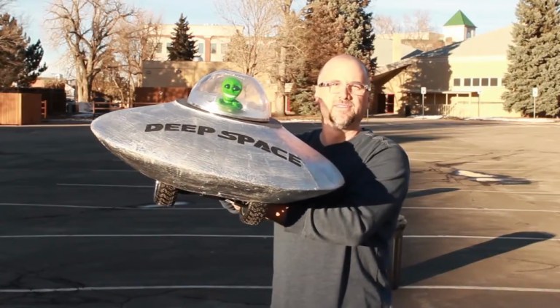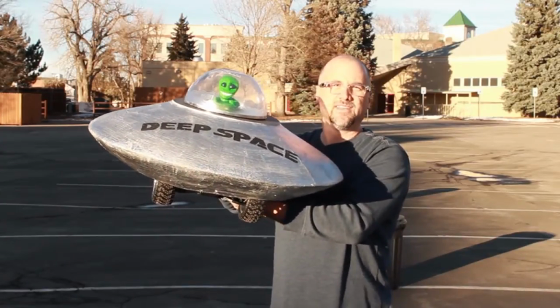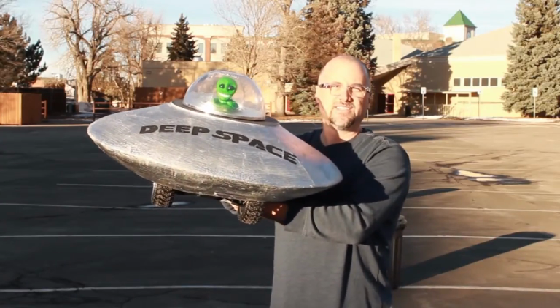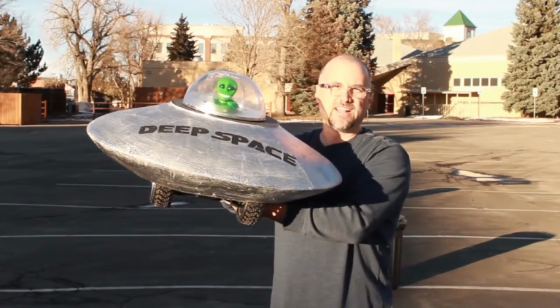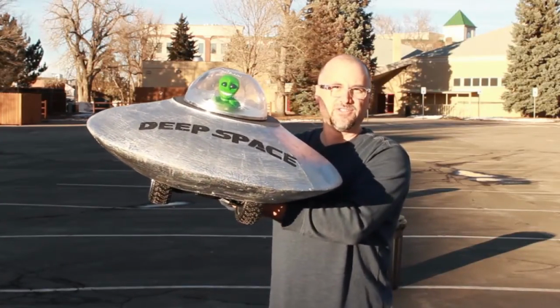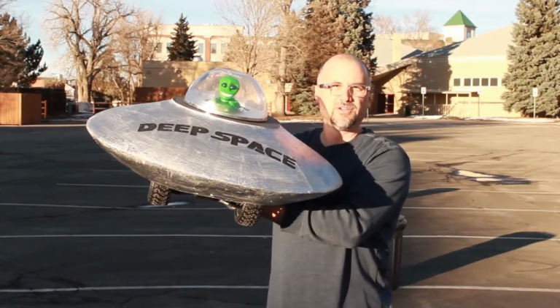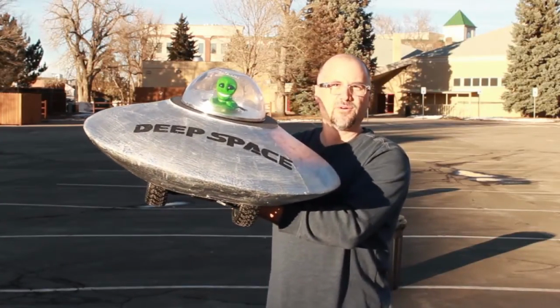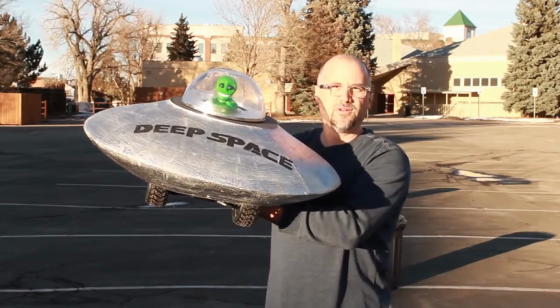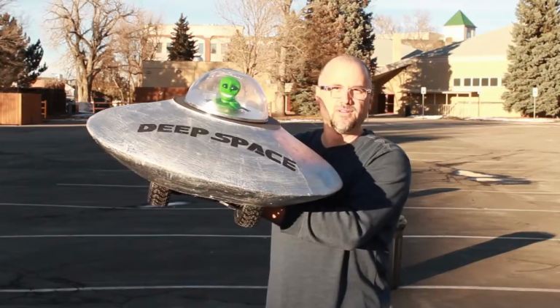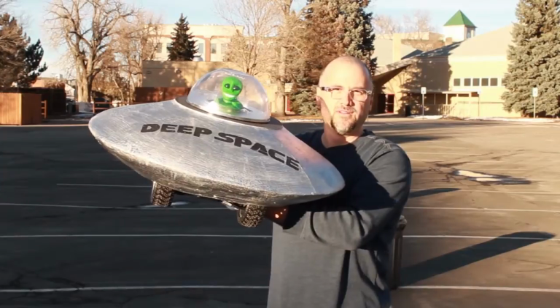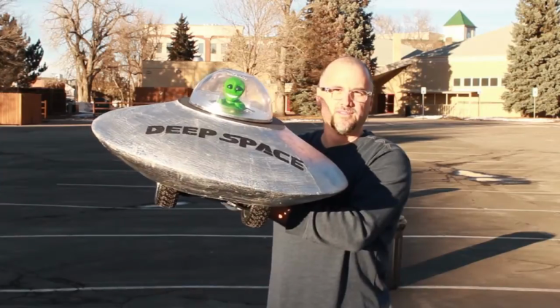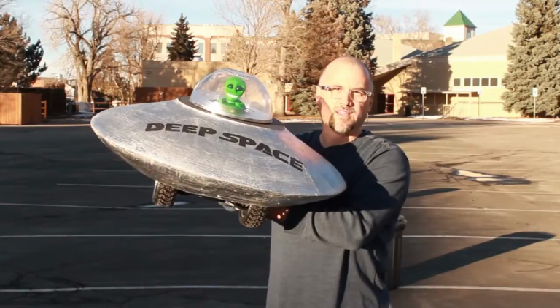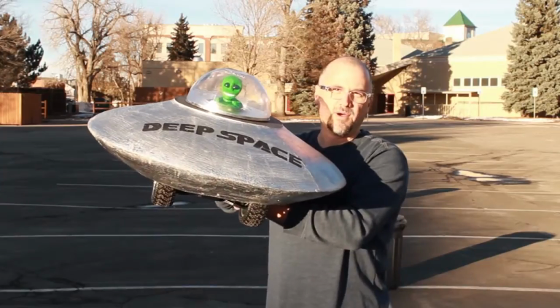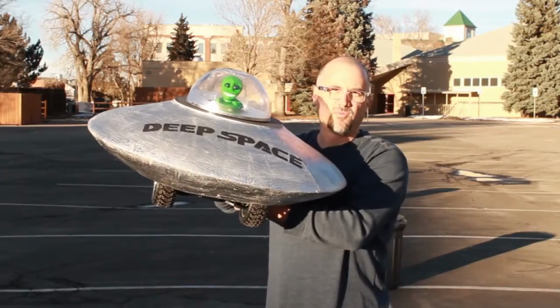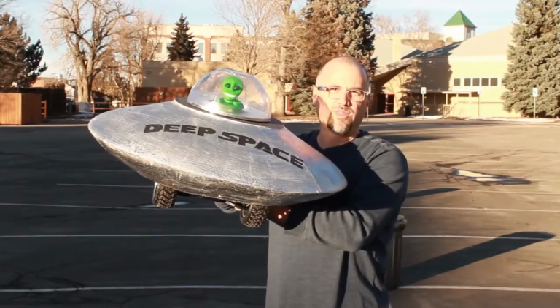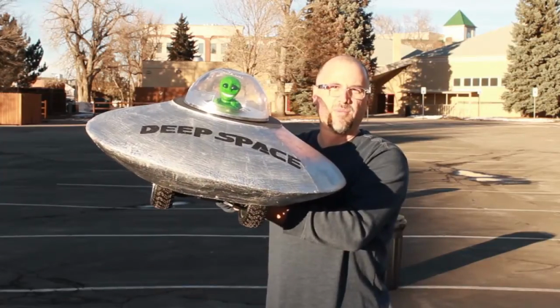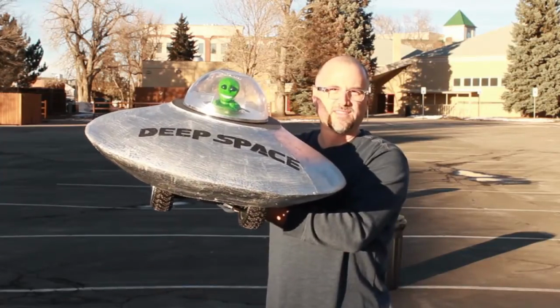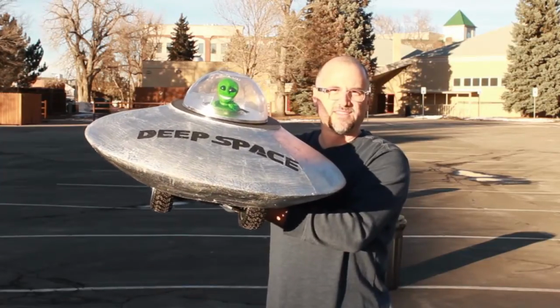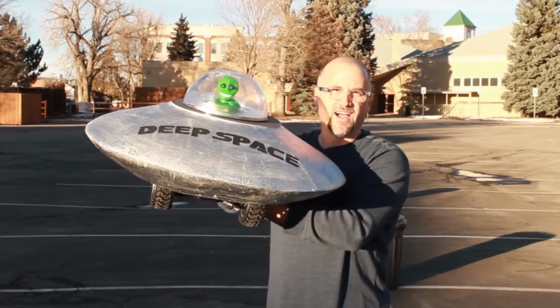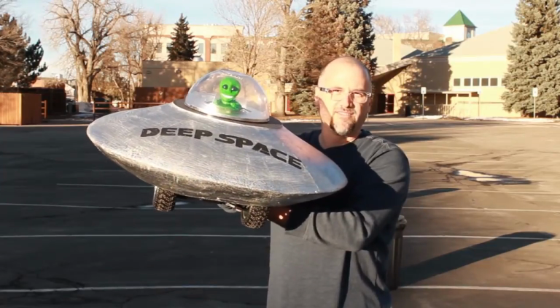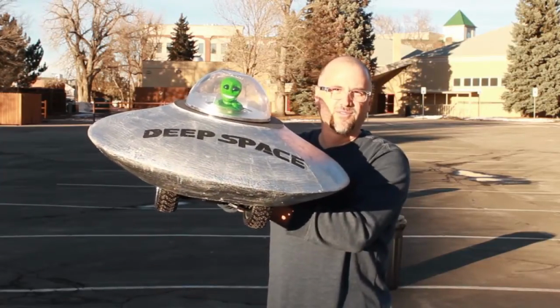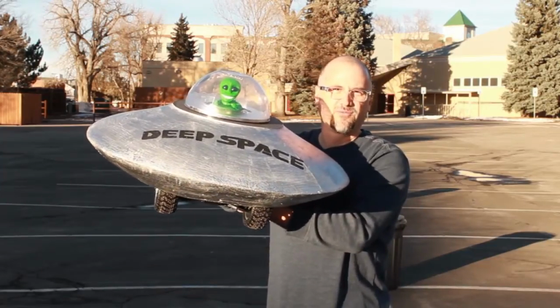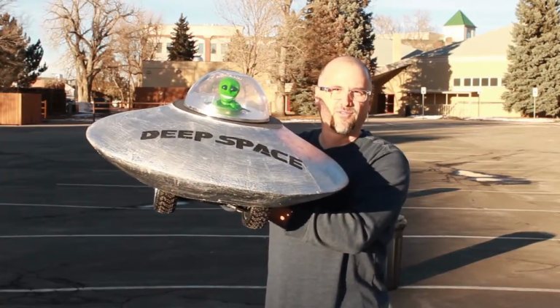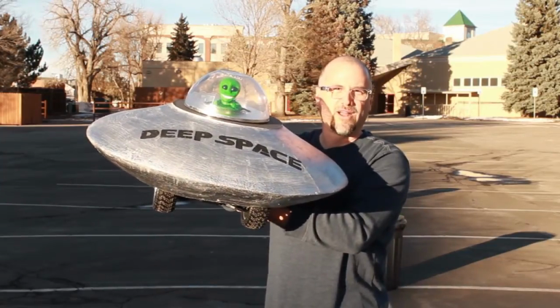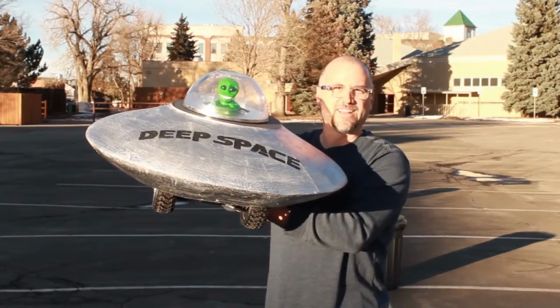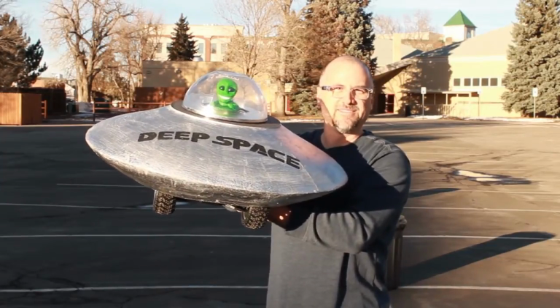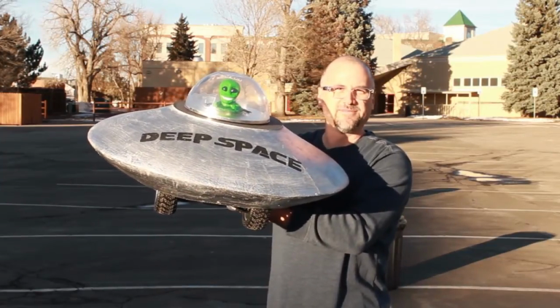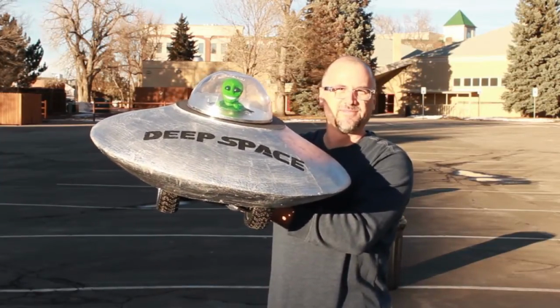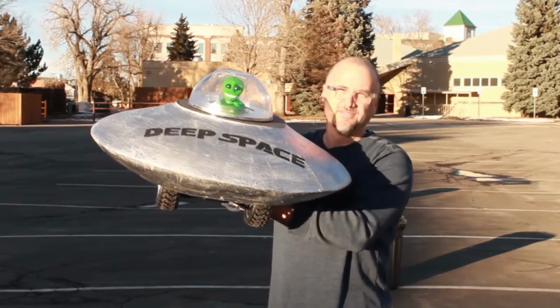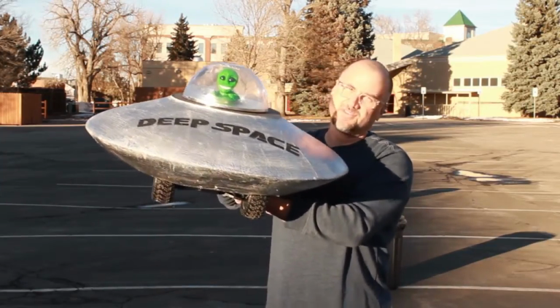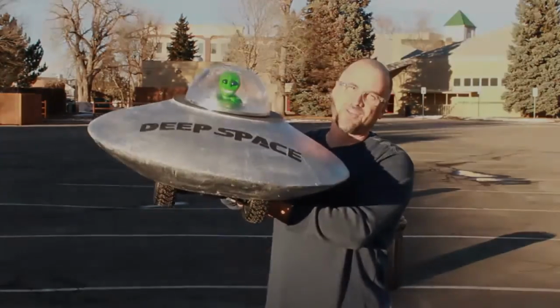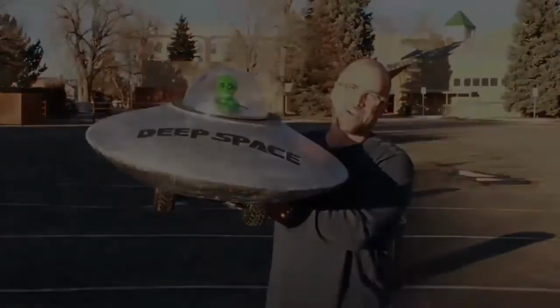I challenge you to come up with the best design for the Rover Rally. Good luck.